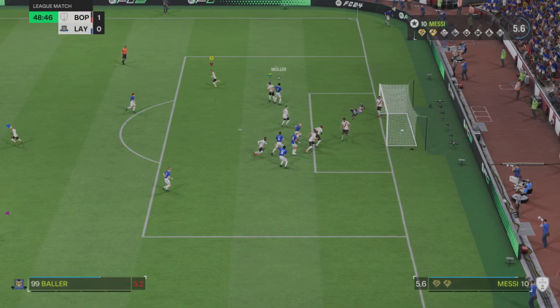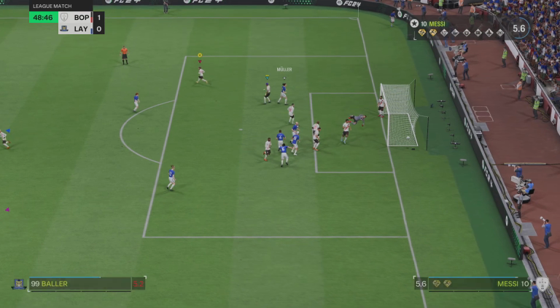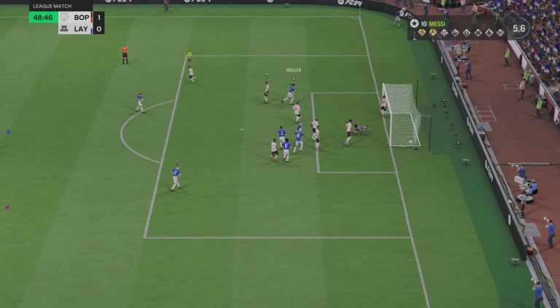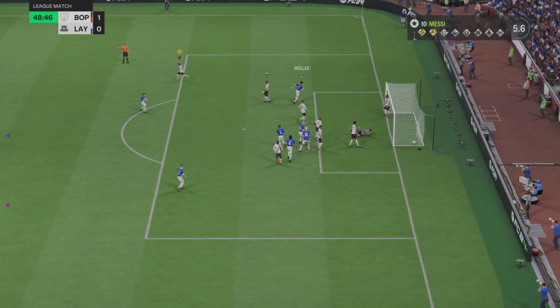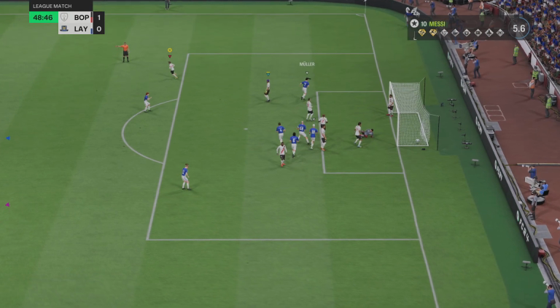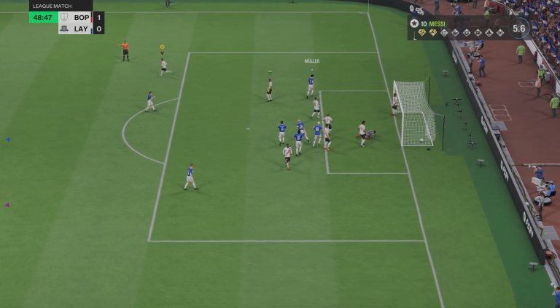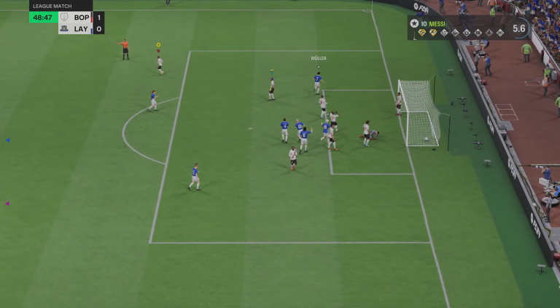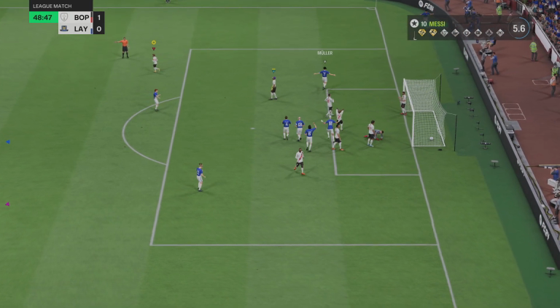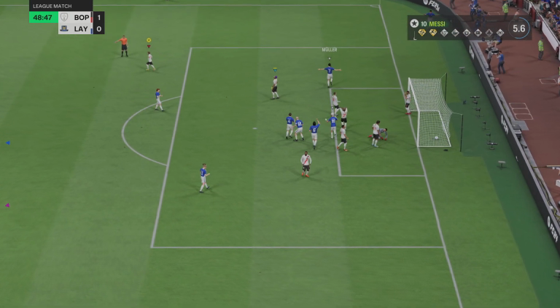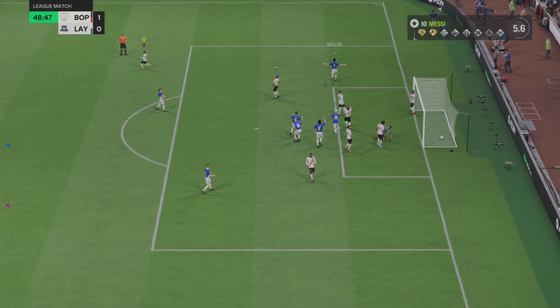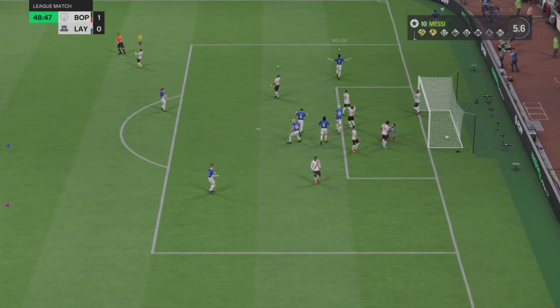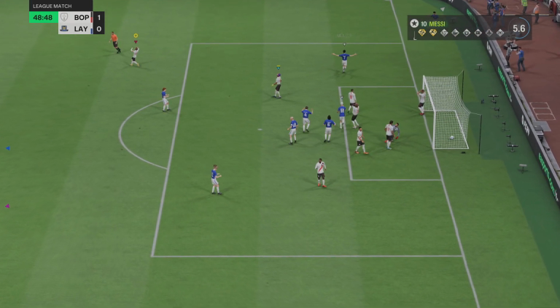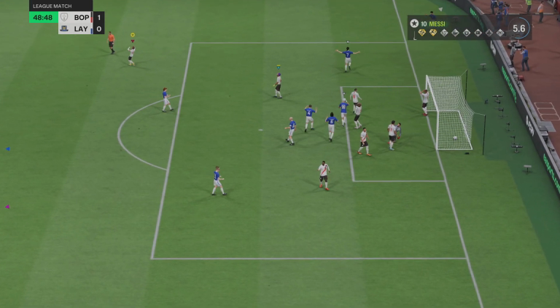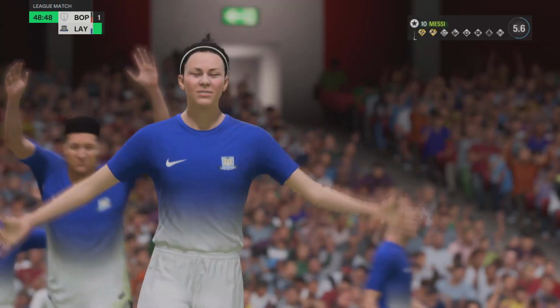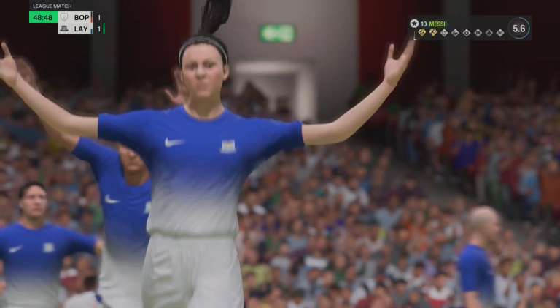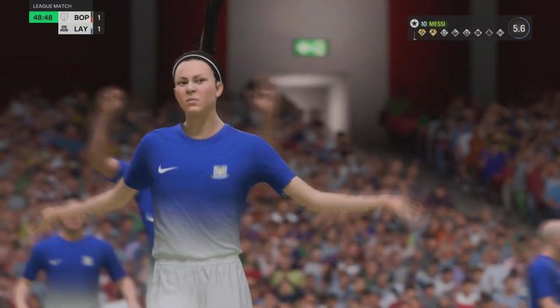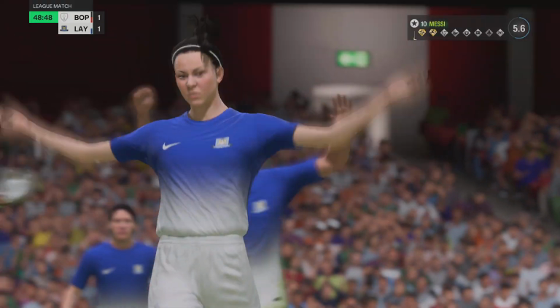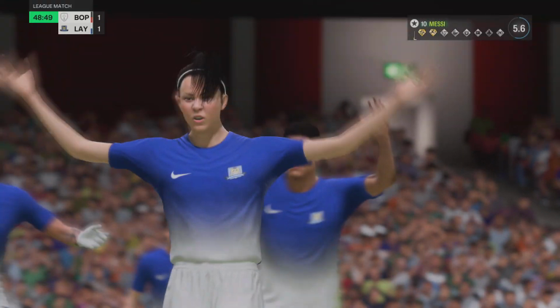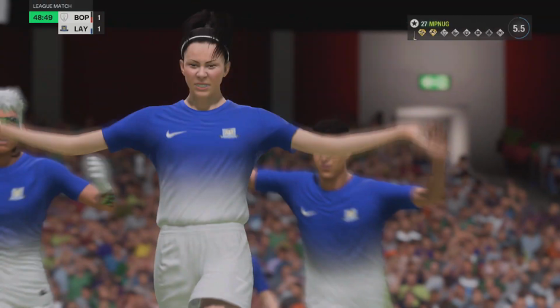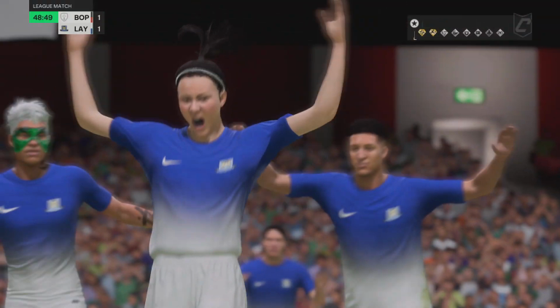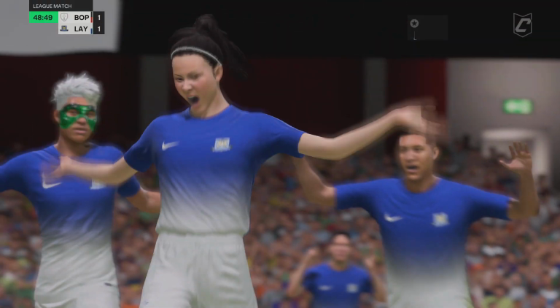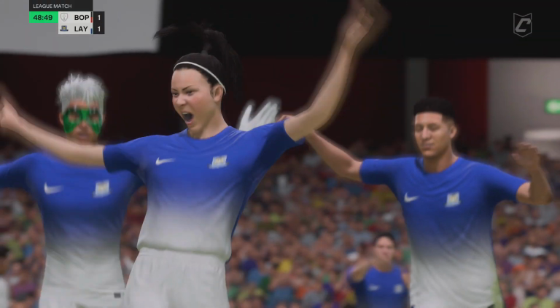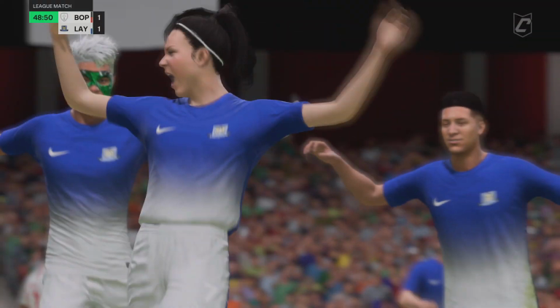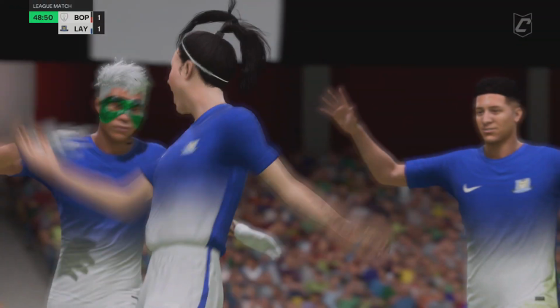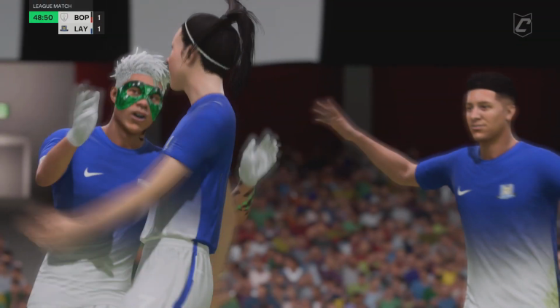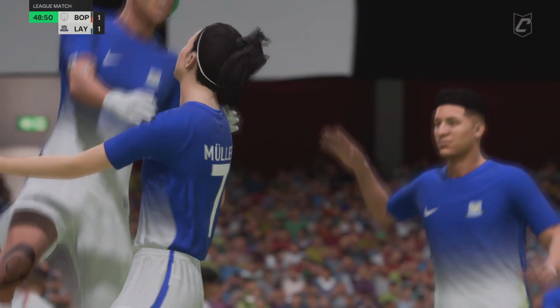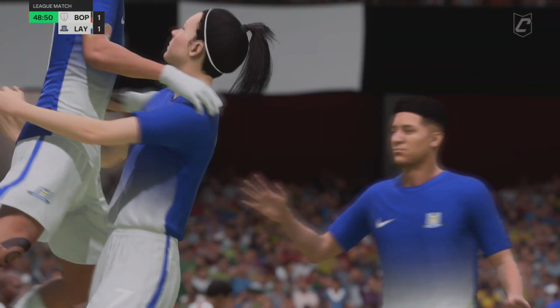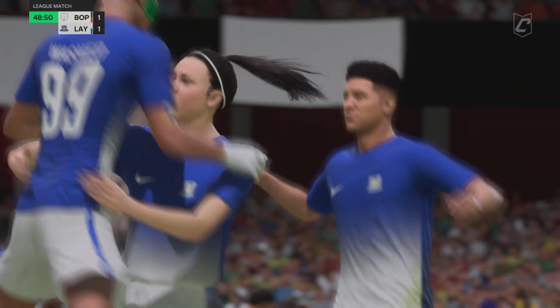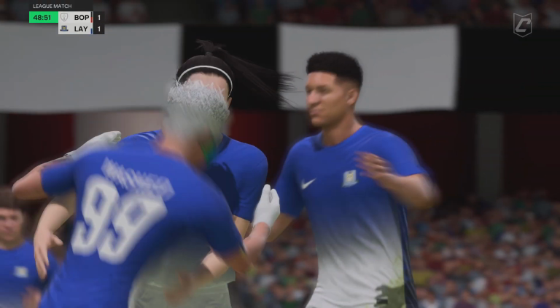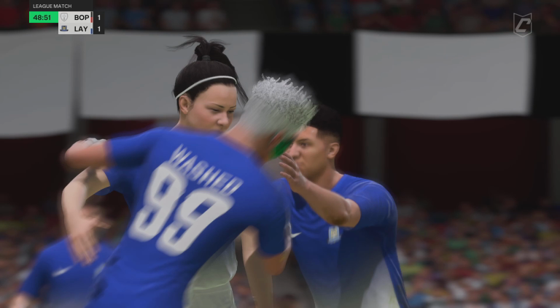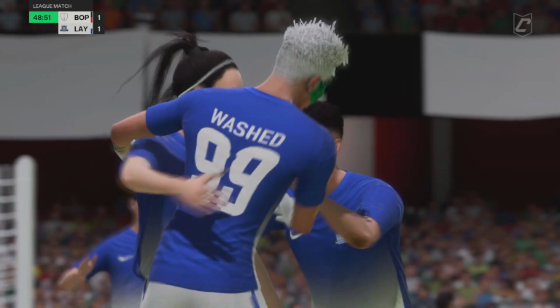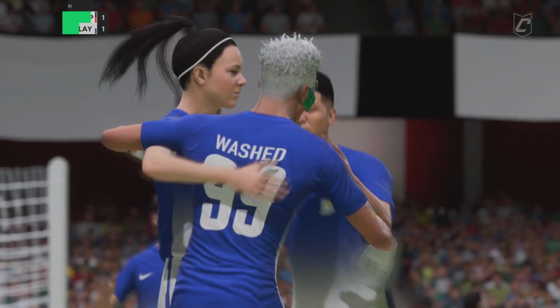And it's in! All square again! What a match this is turning out to be!